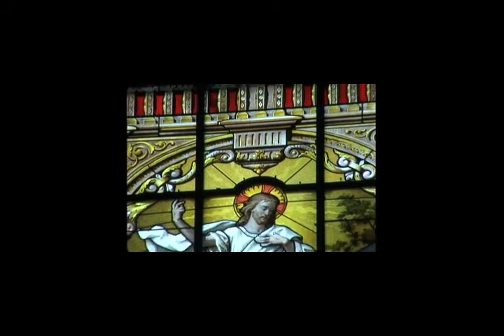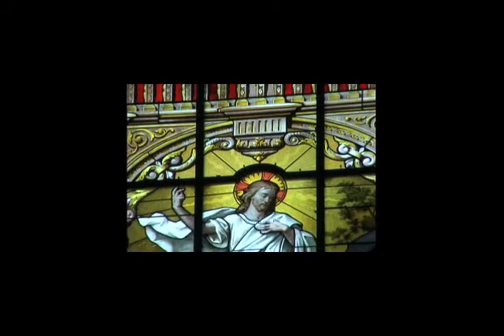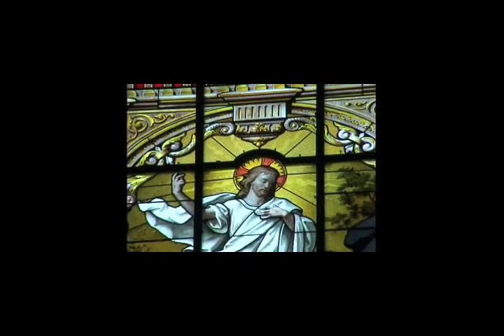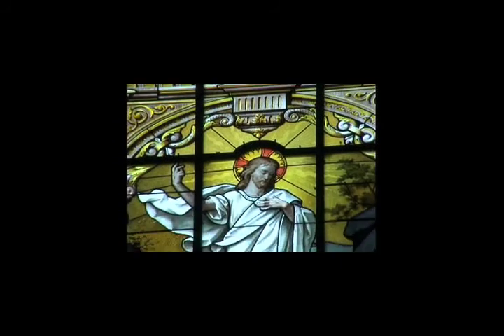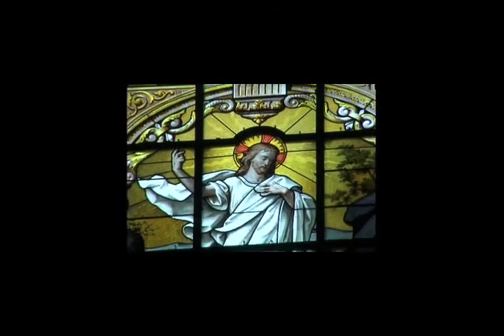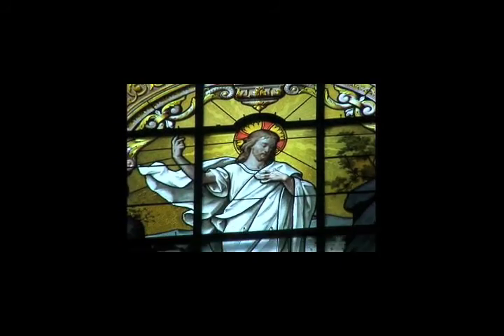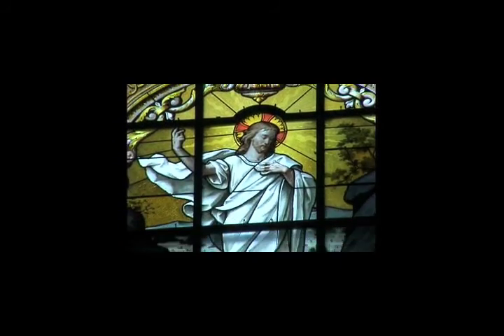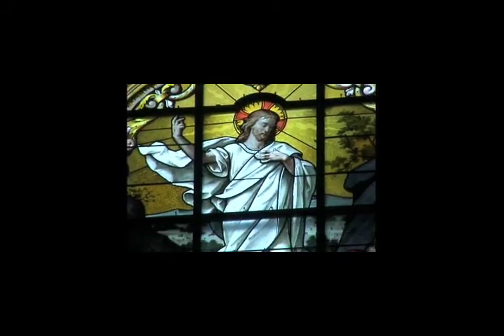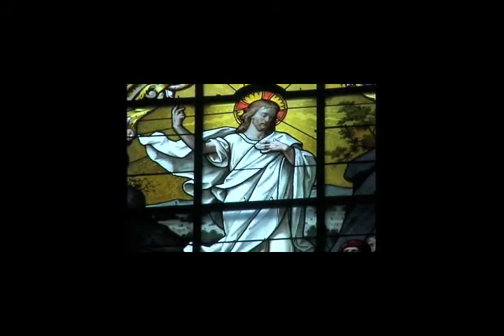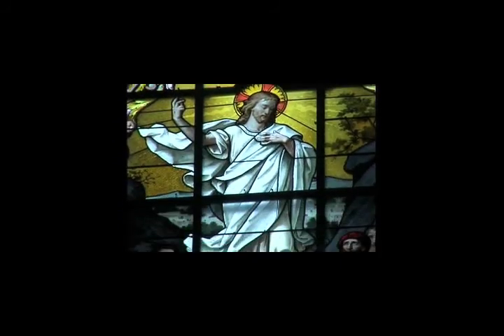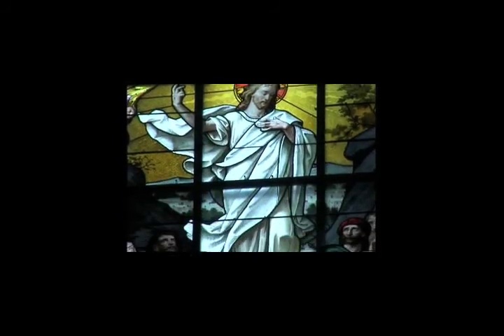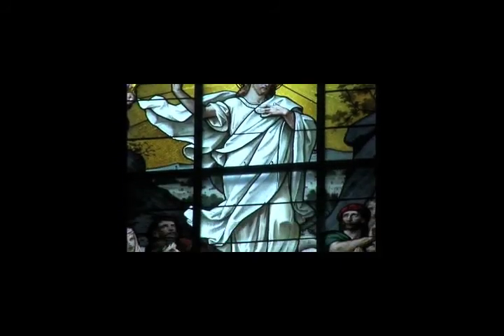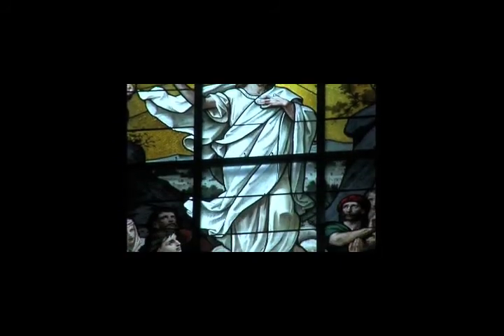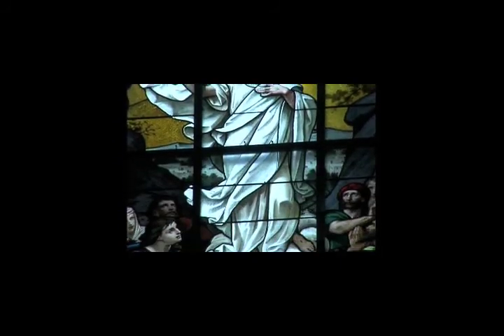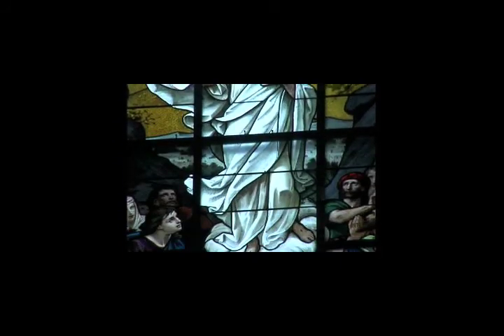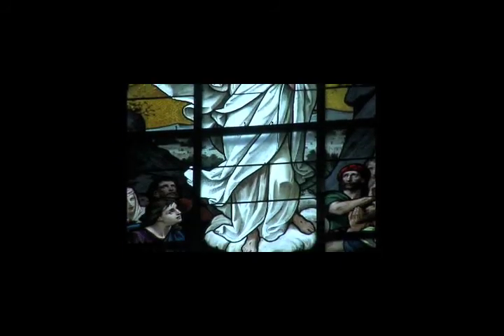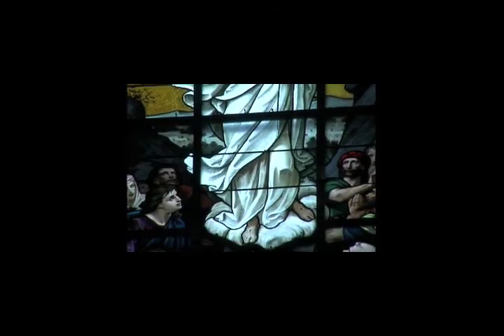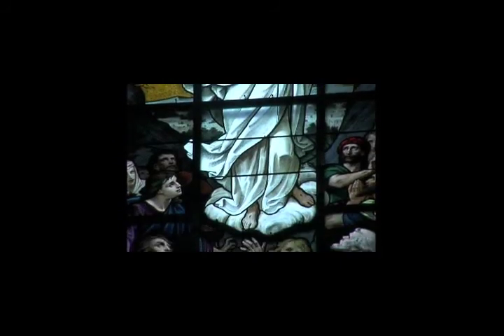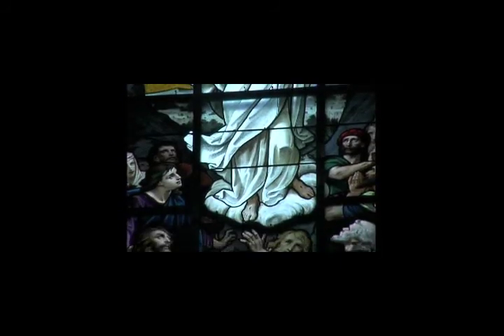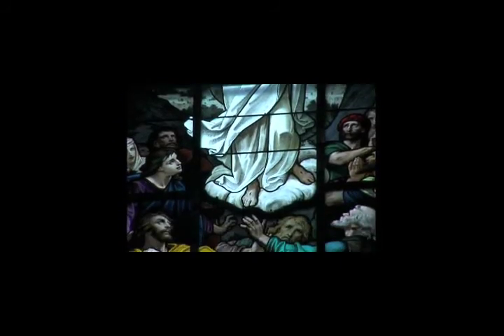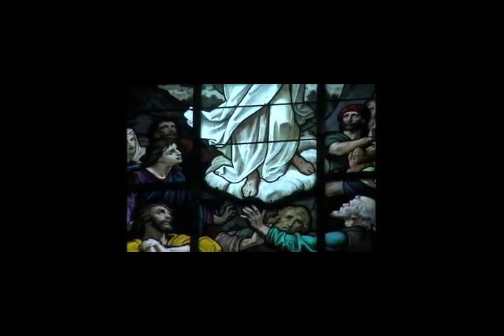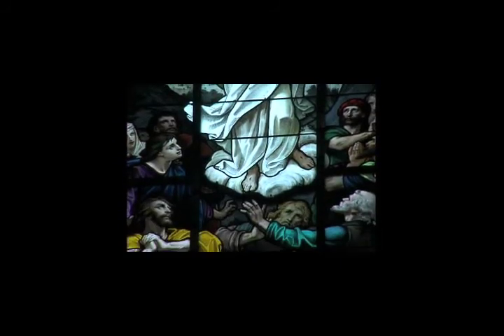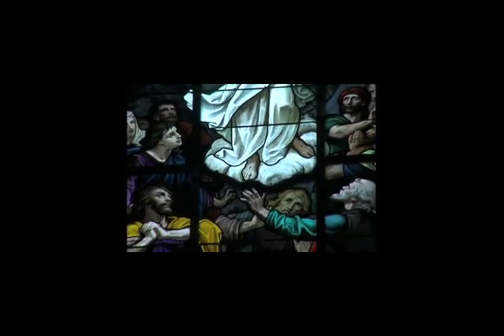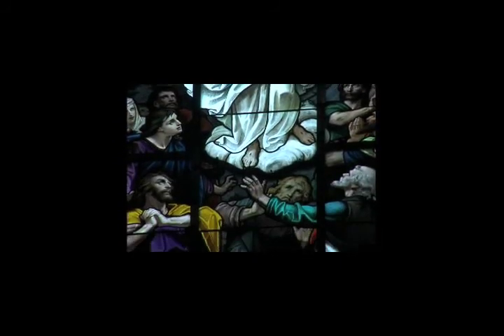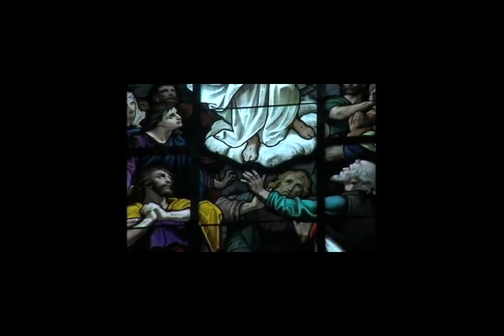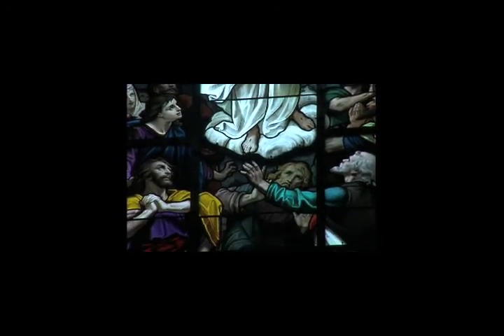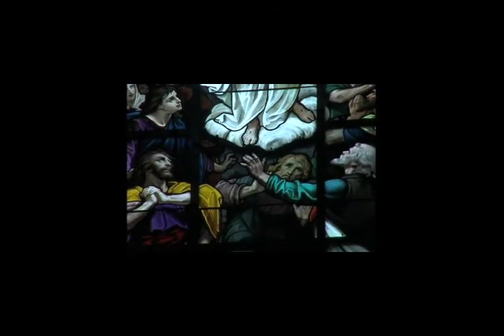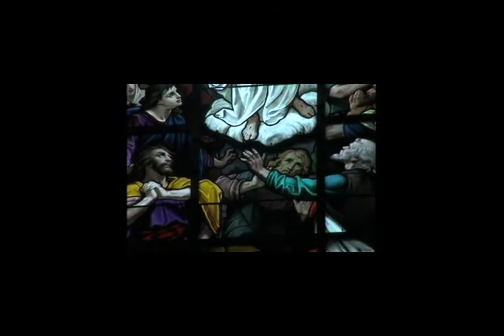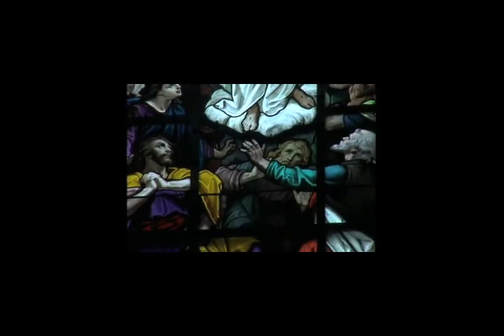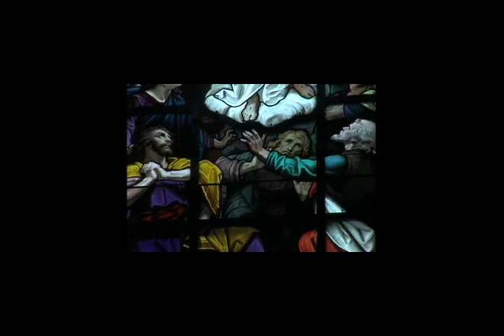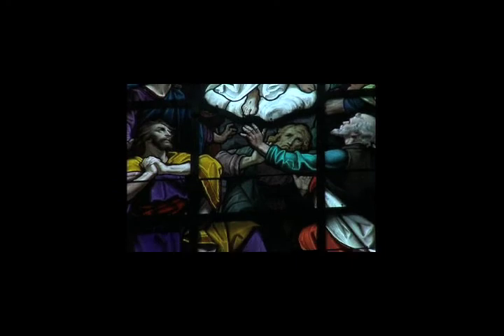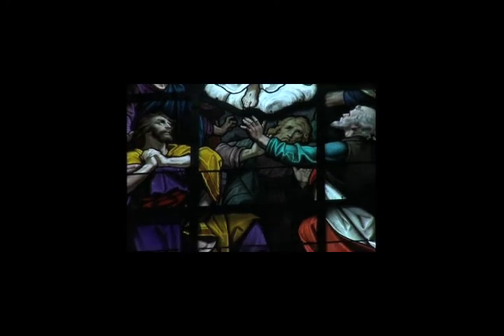Richardson balanced this massive openness with beautiful color, detail, and storytelling in murals and stained glass.